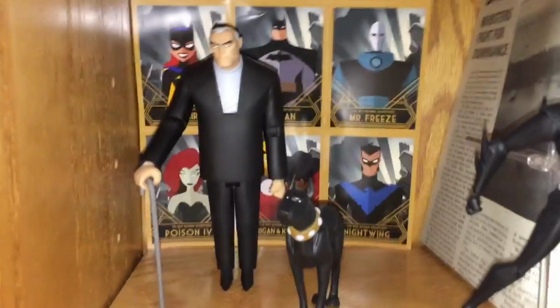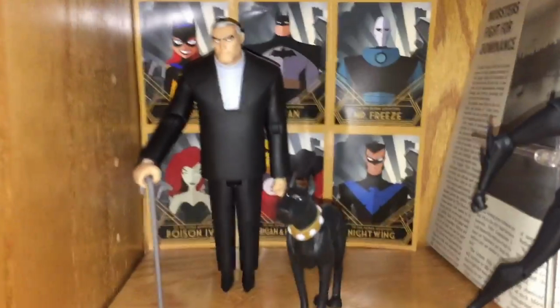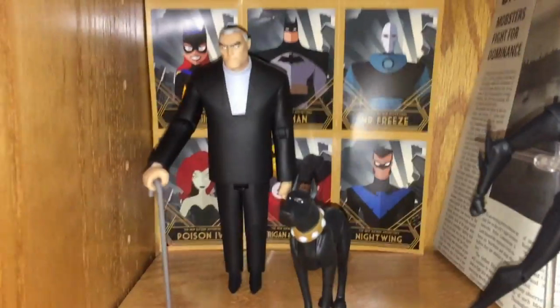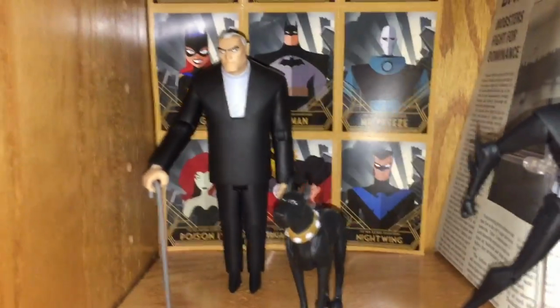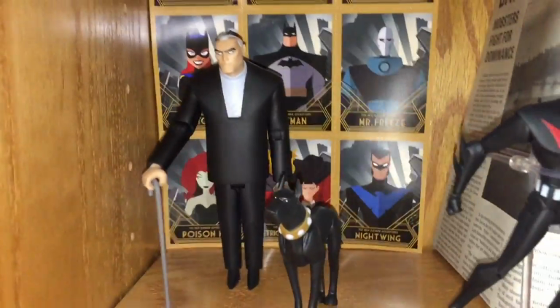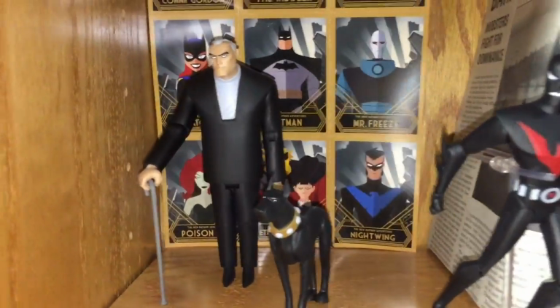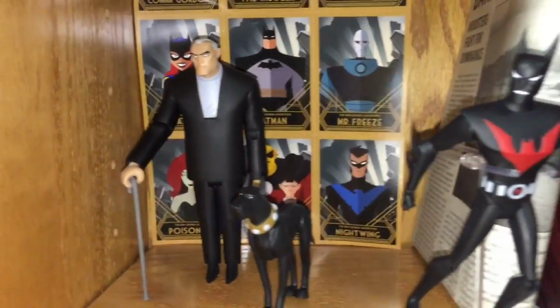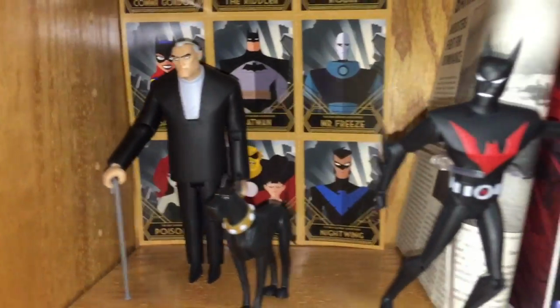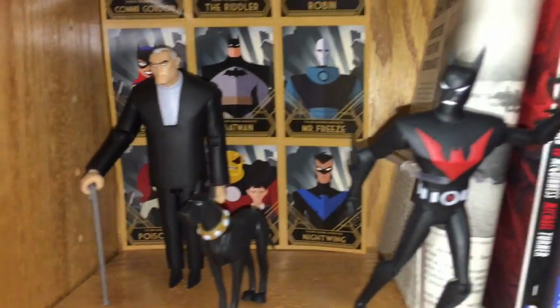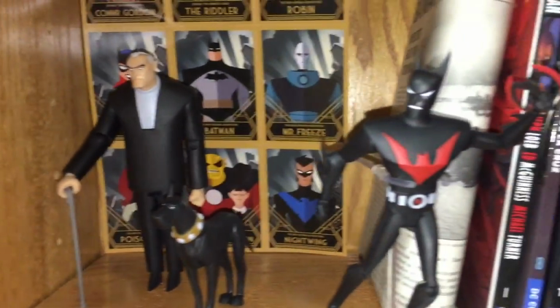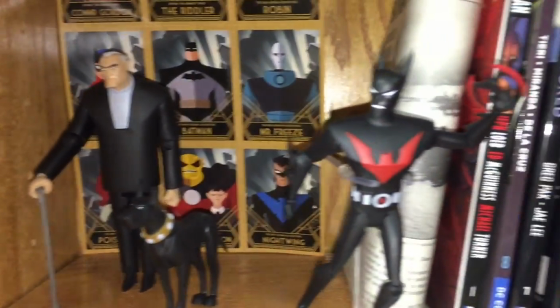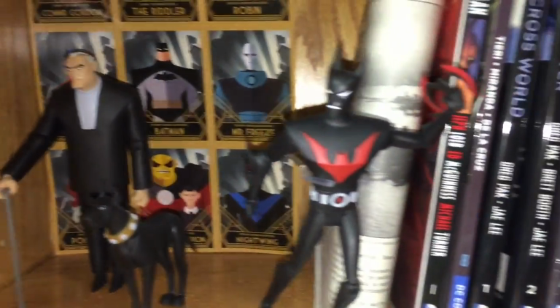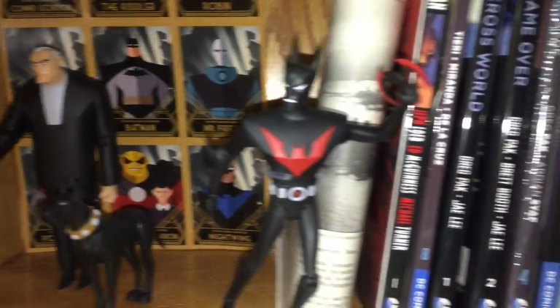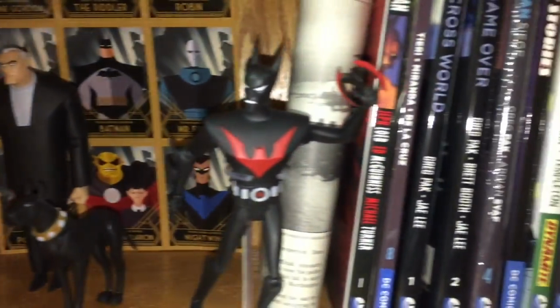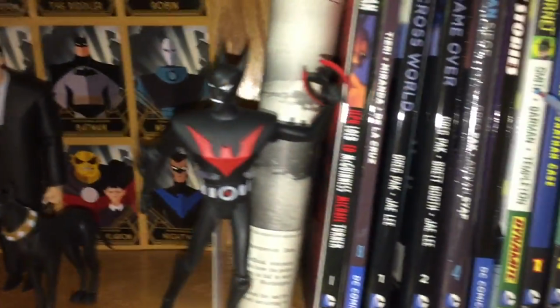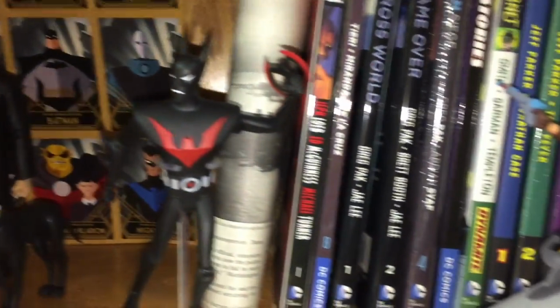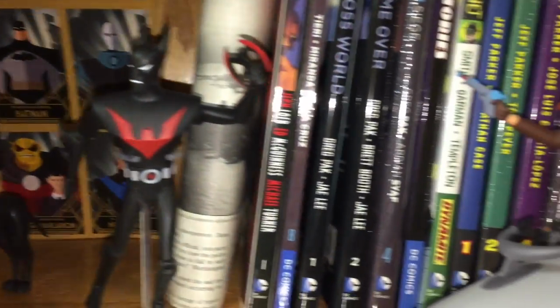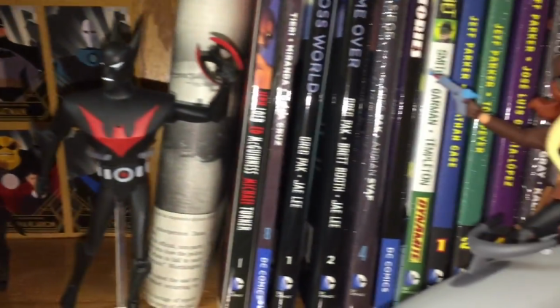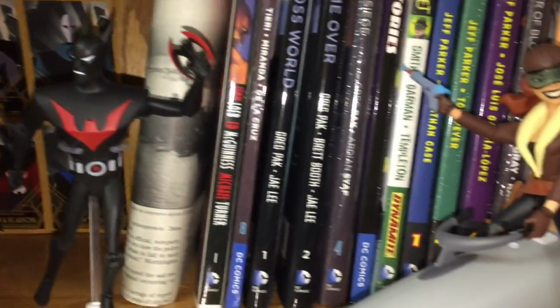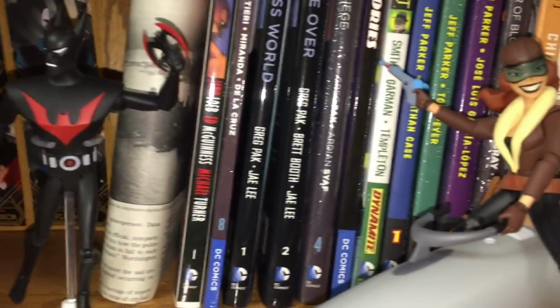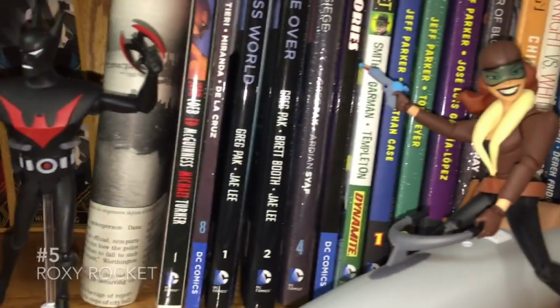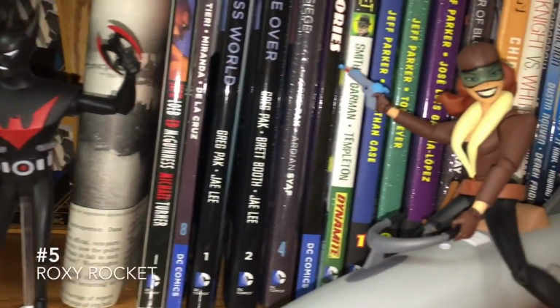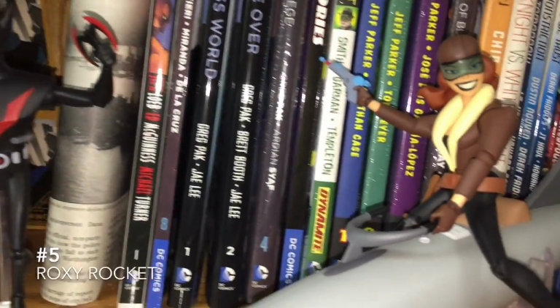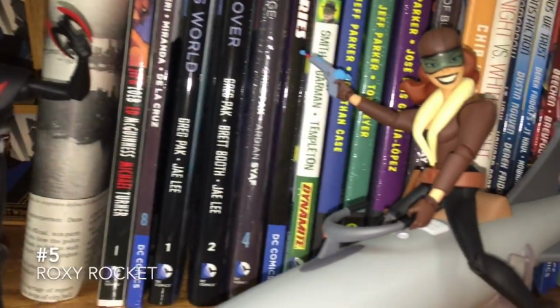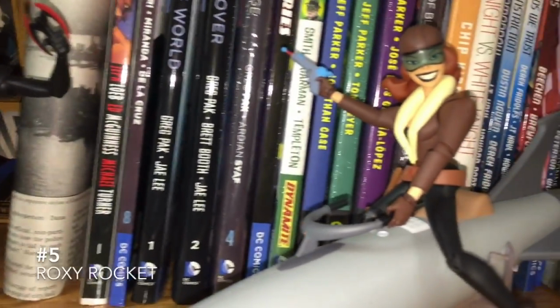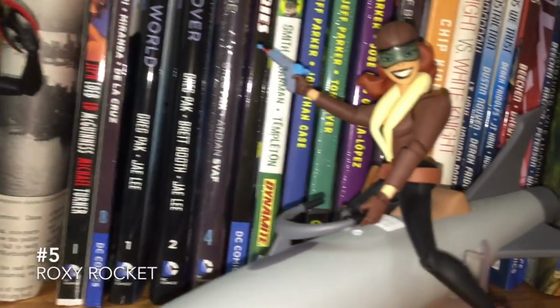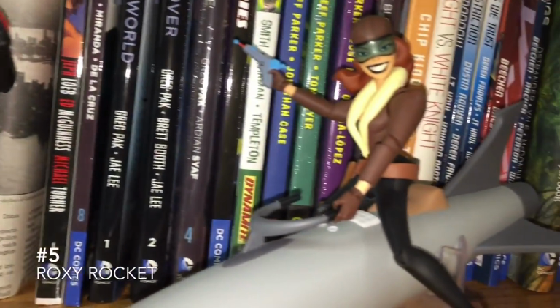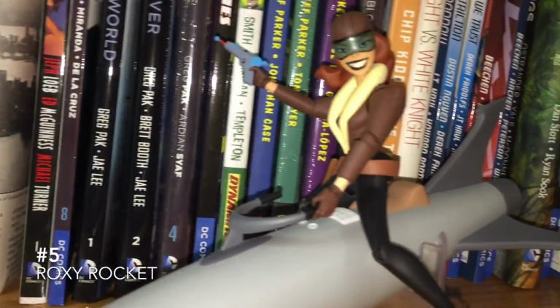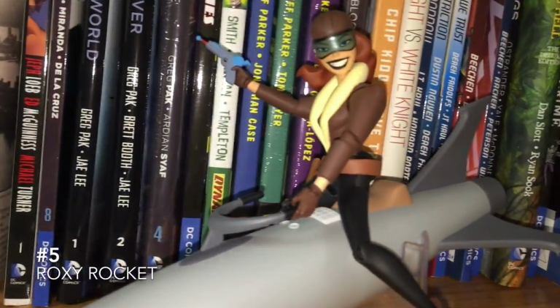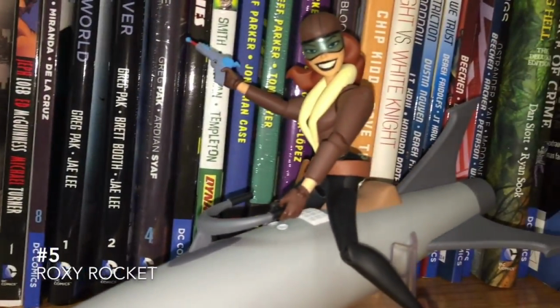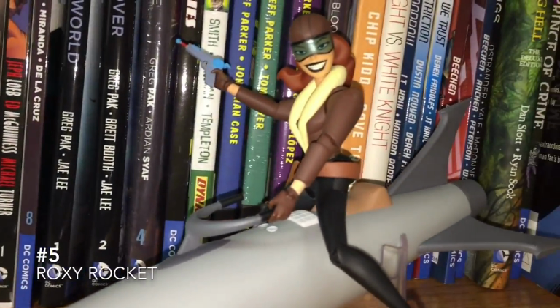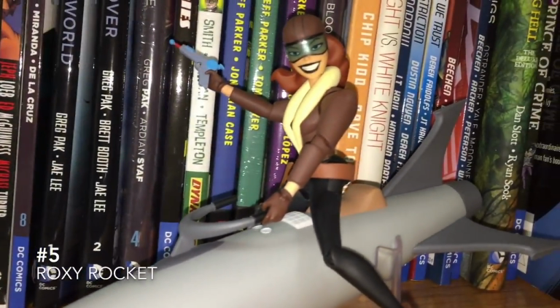While old Bruce looks awesome, Terry McGinnis' wings sucked, so I can't give it to that one.